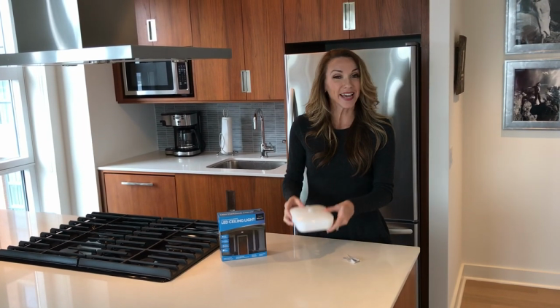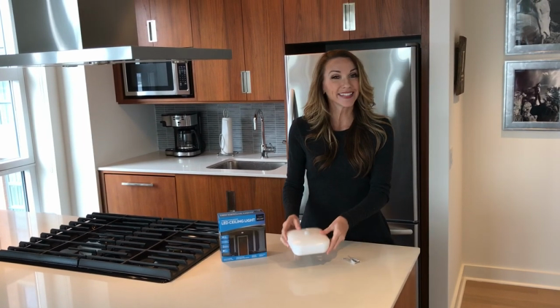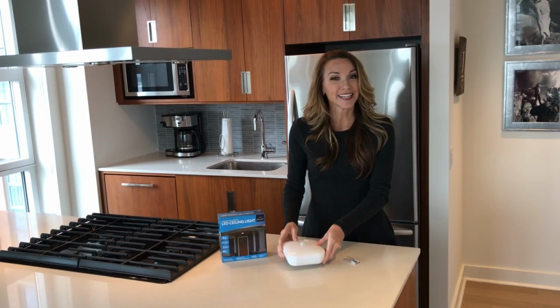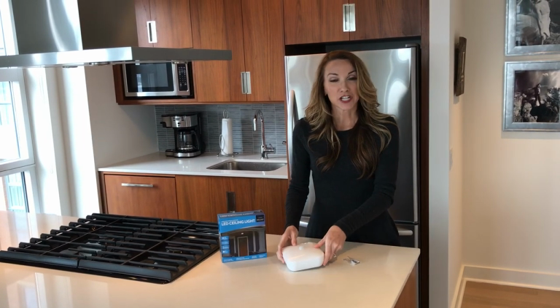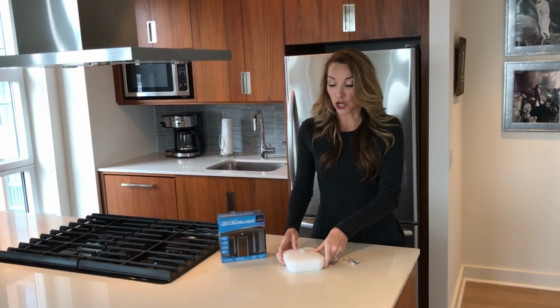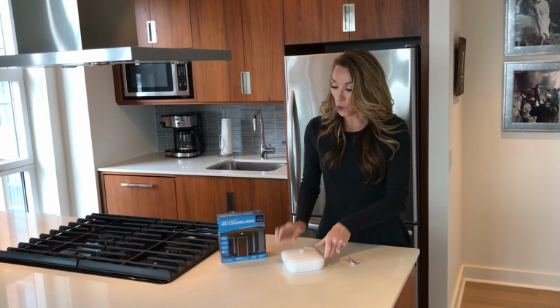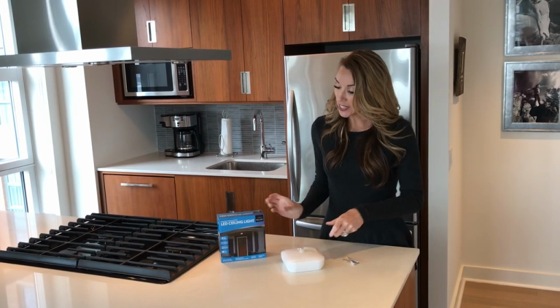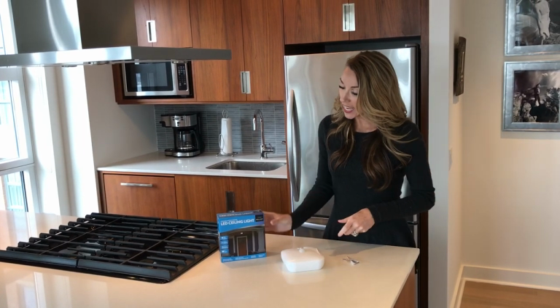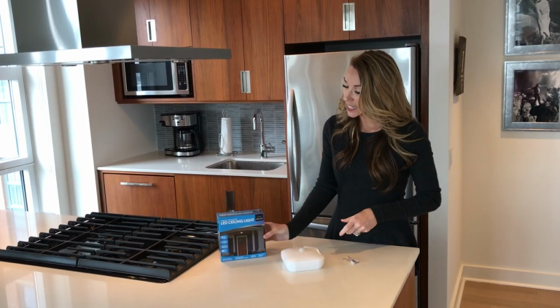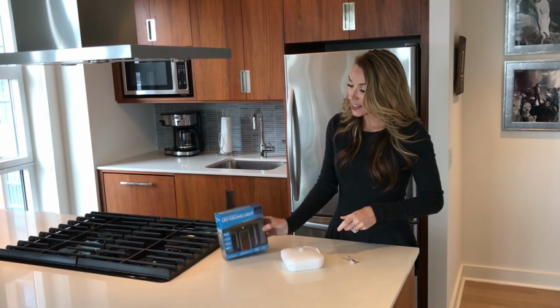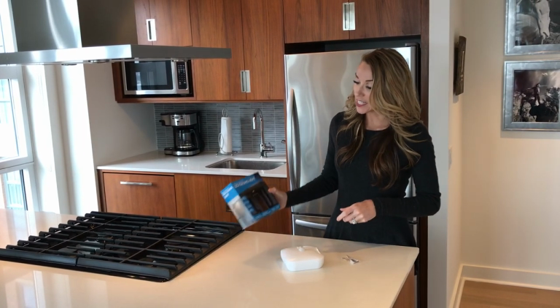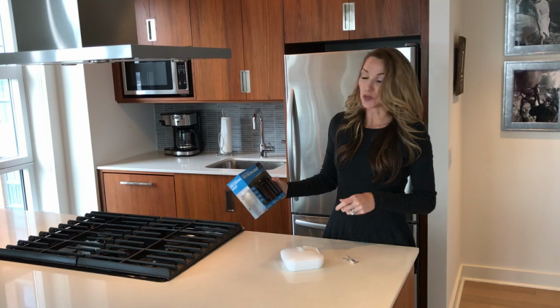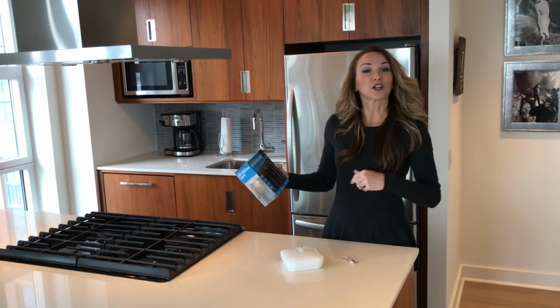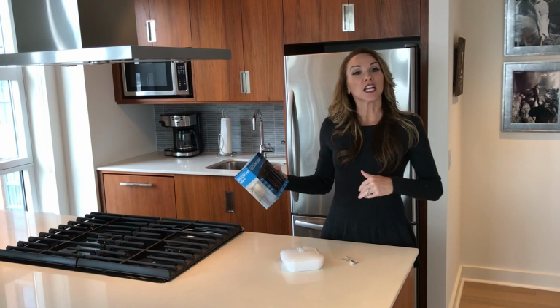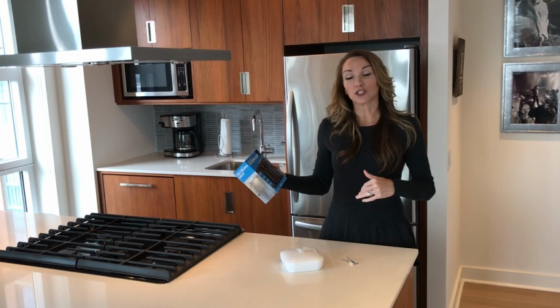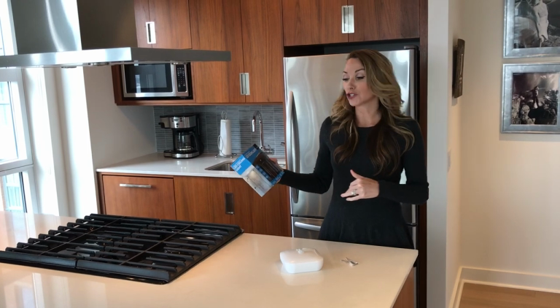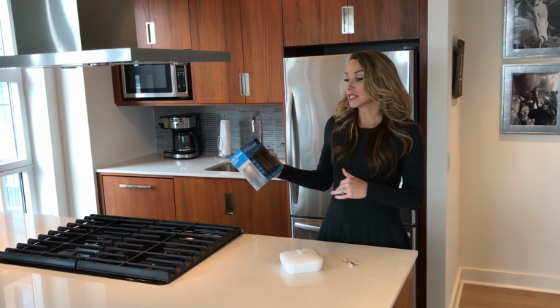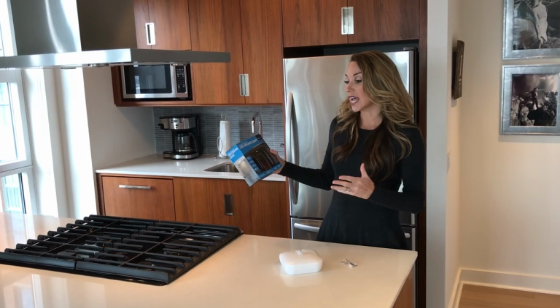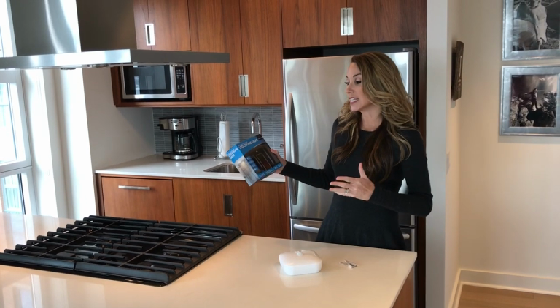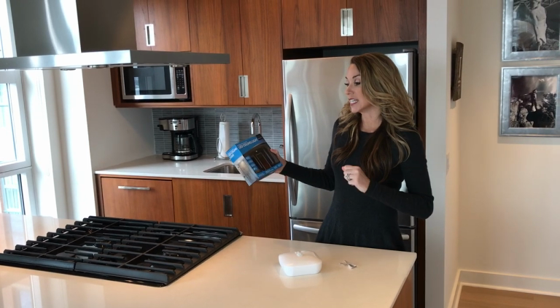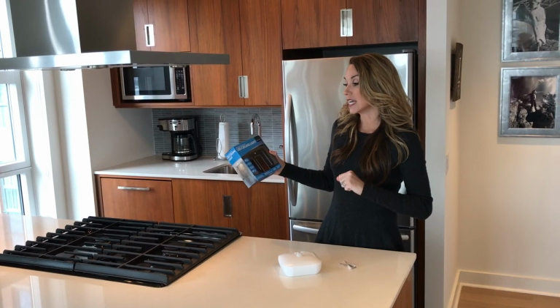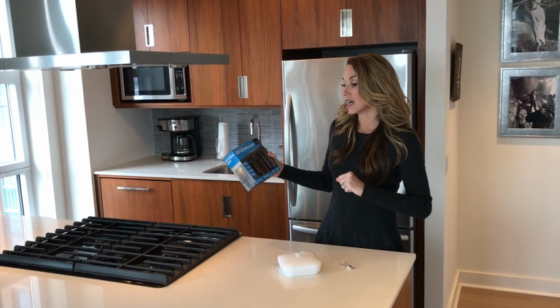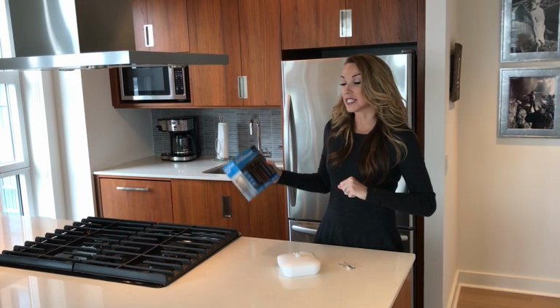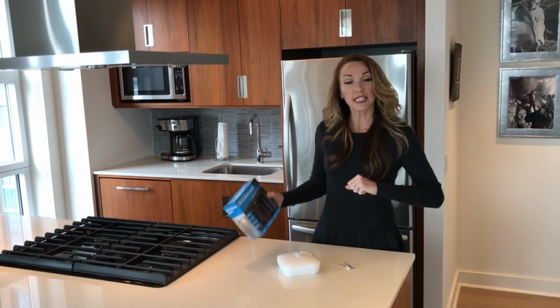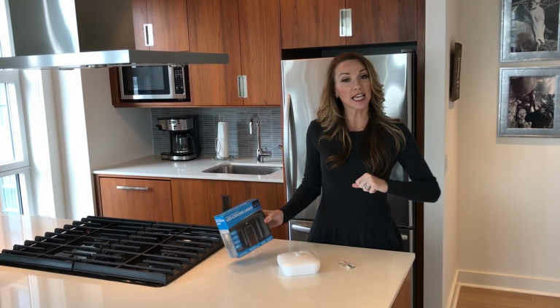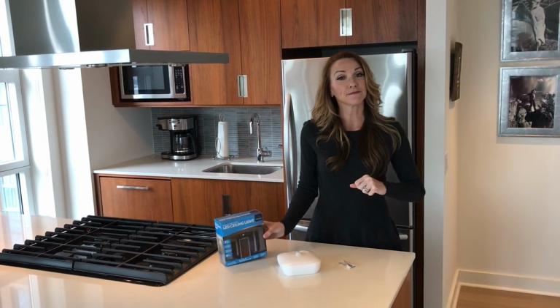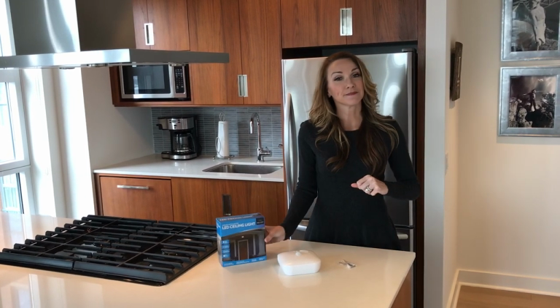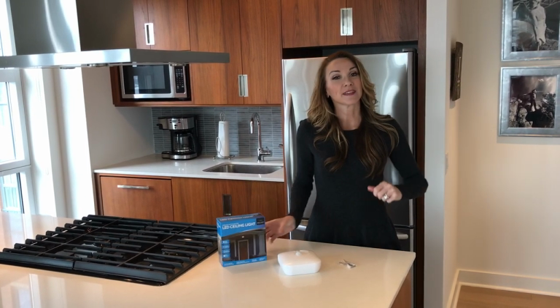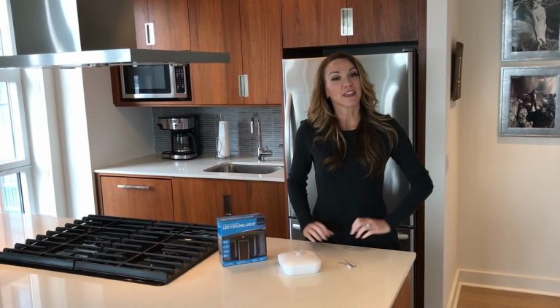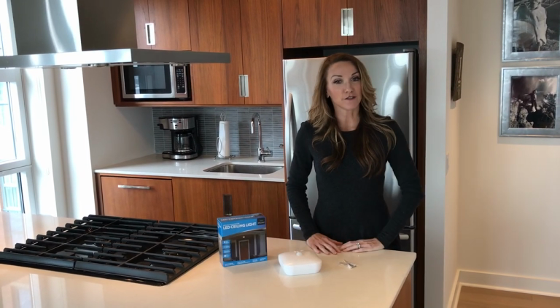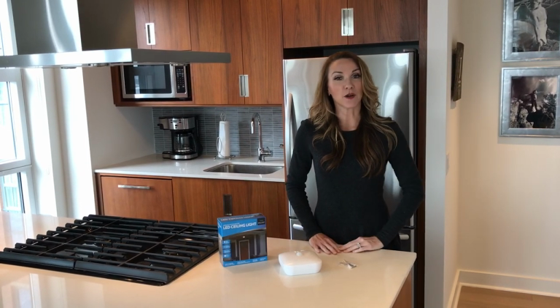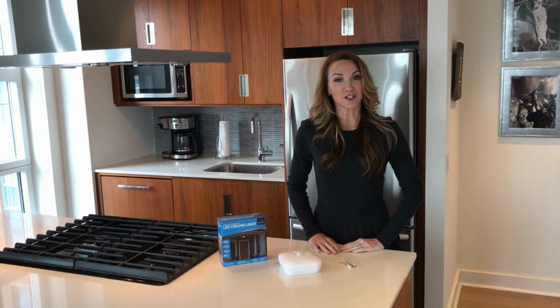So once again, this is Brilliant Evolution's LED ceiling light. Thank you for watching.